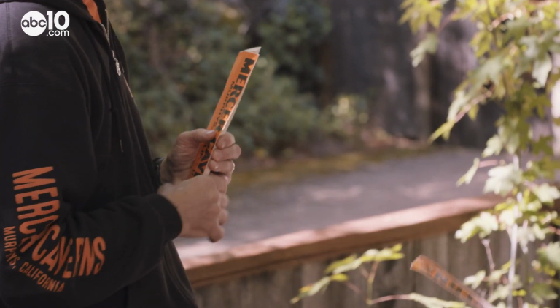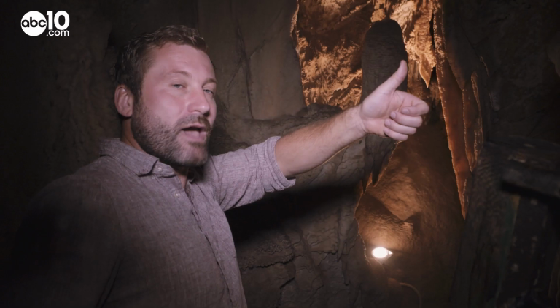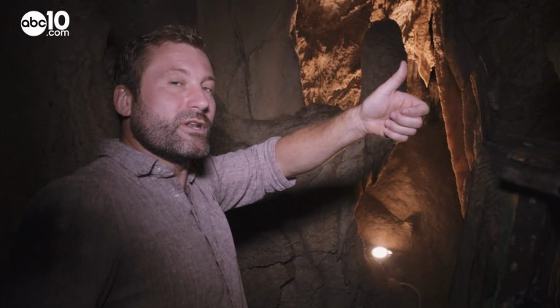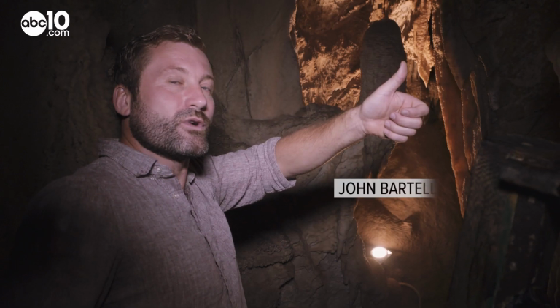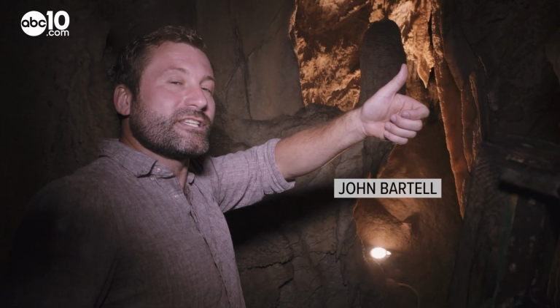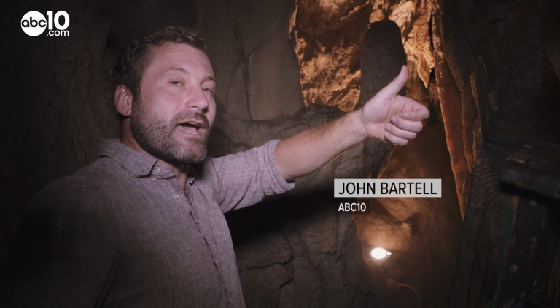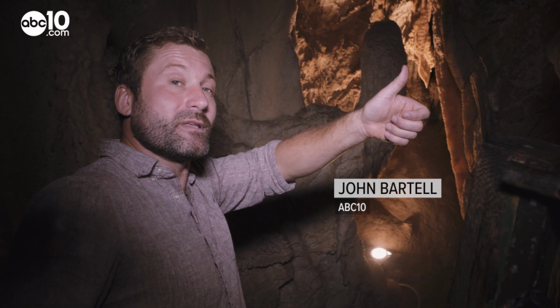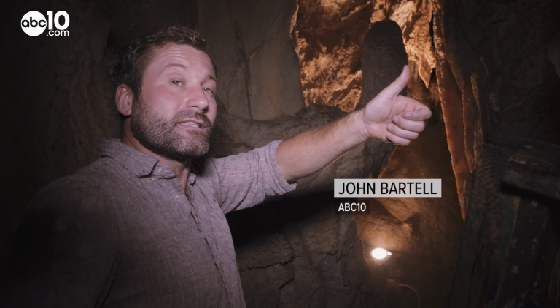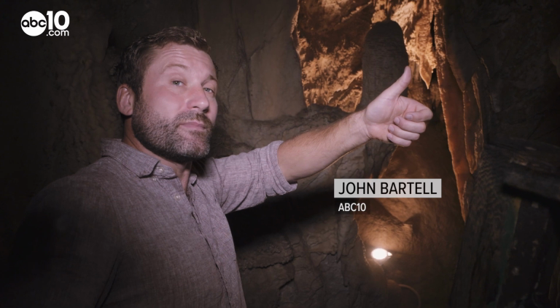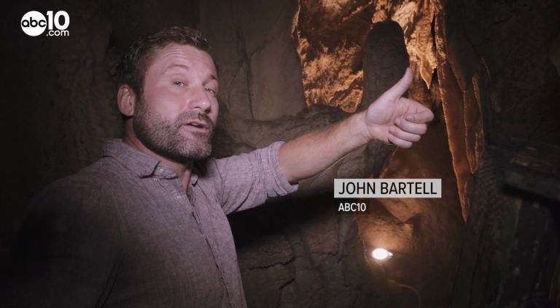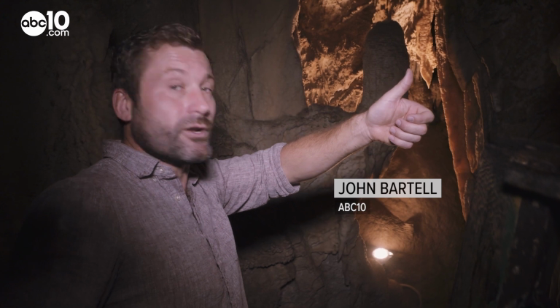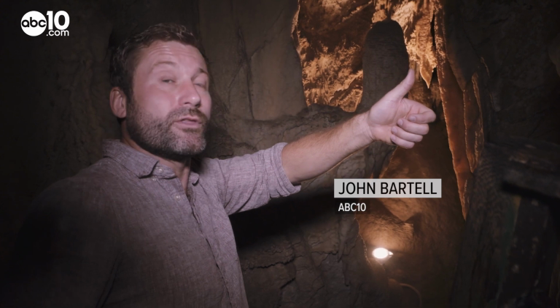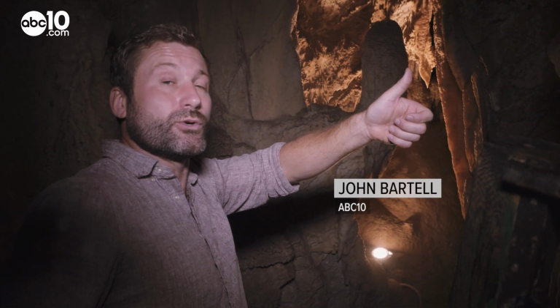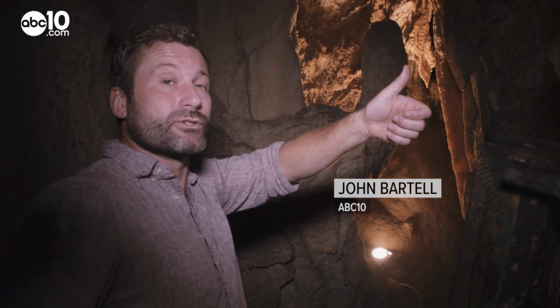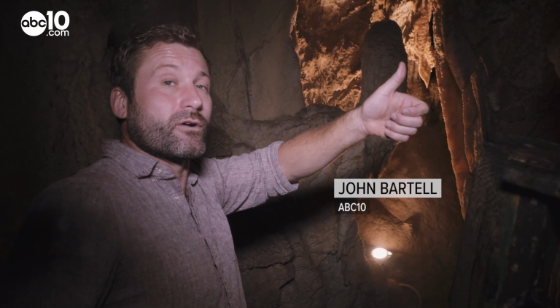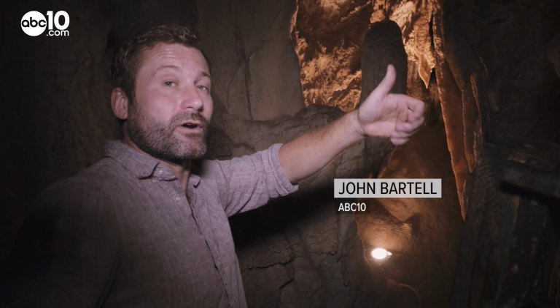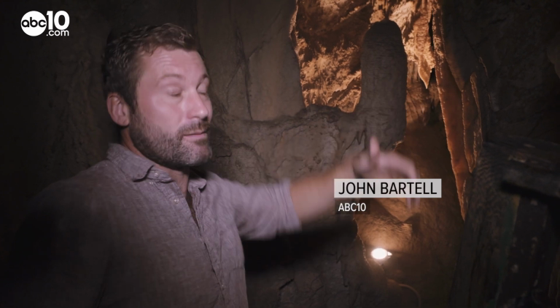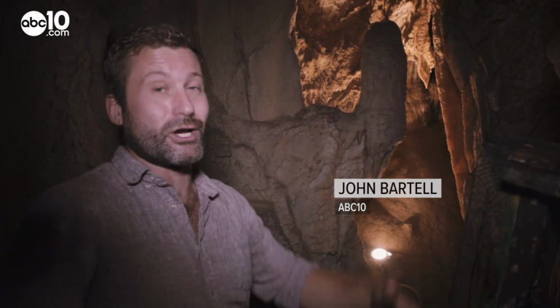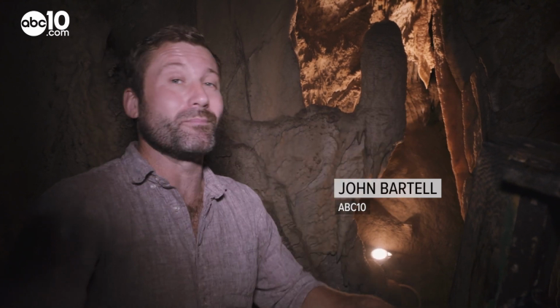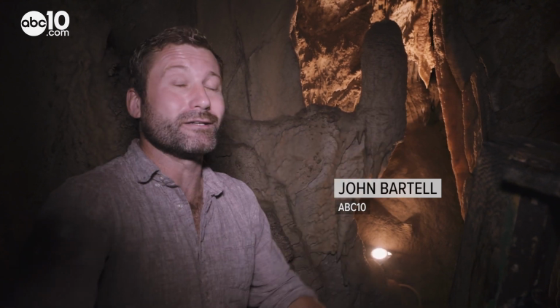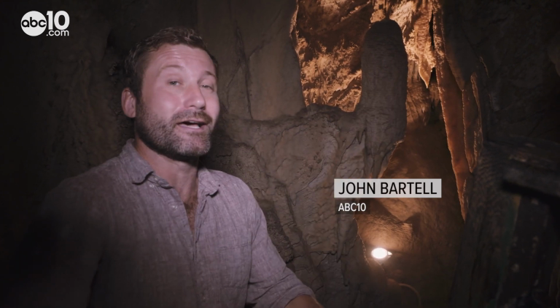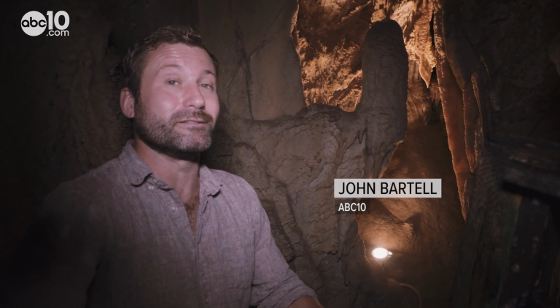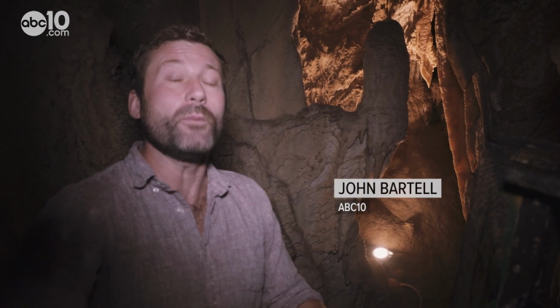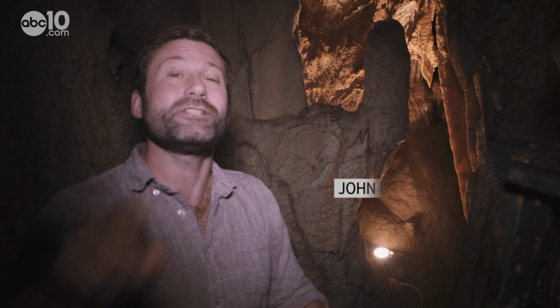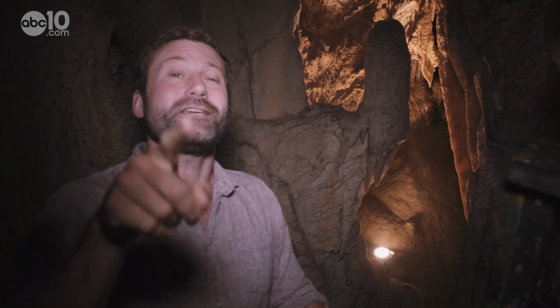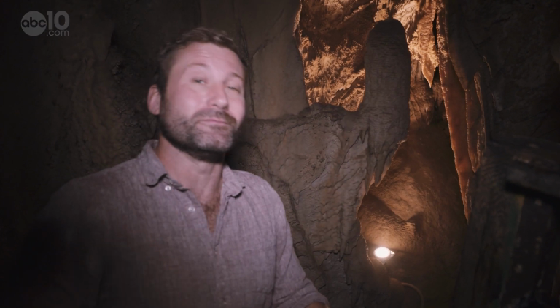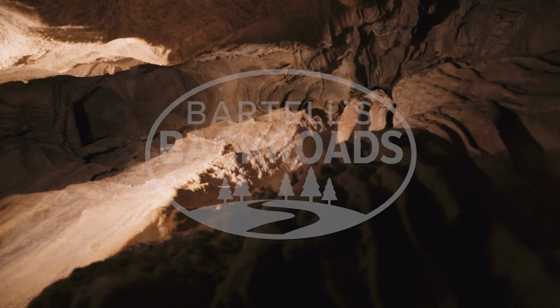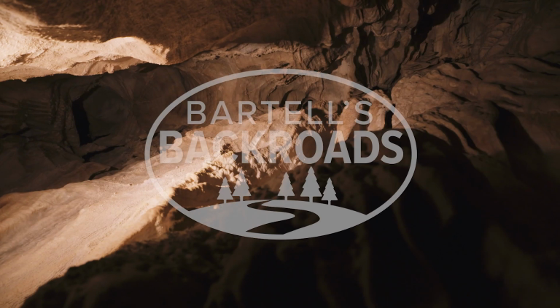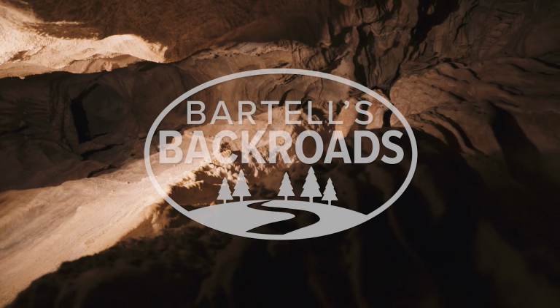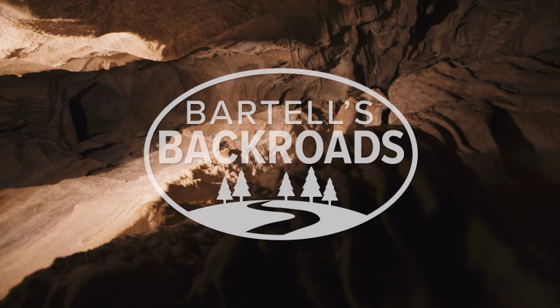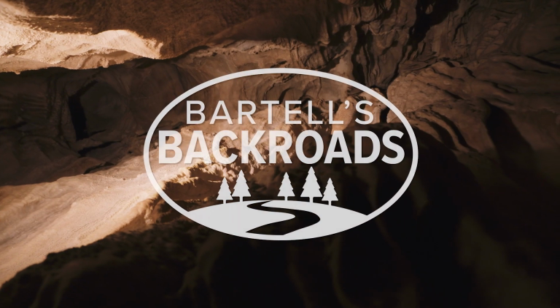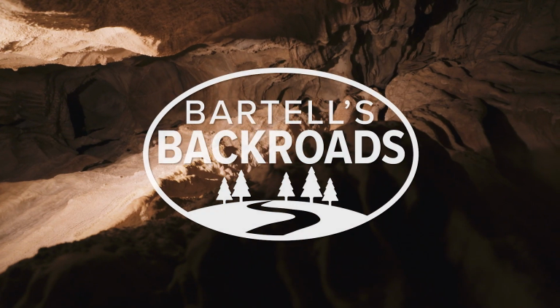And when you reach Simon's Thumb here, you know the tour's over. I'm John Bartell — hope to see you on the back roads.